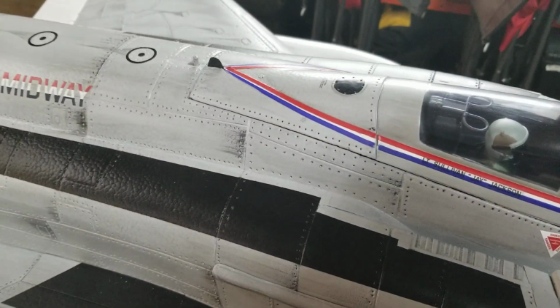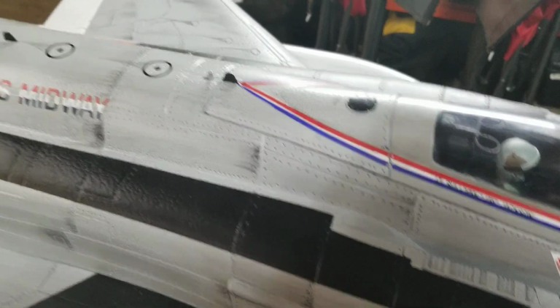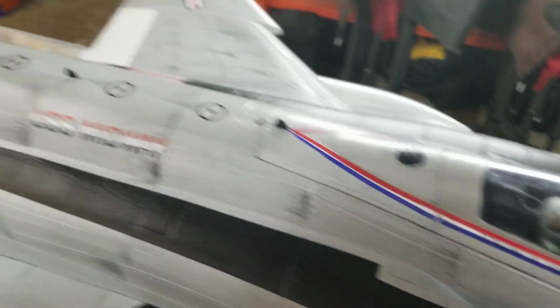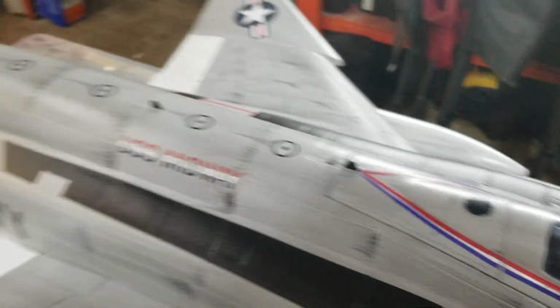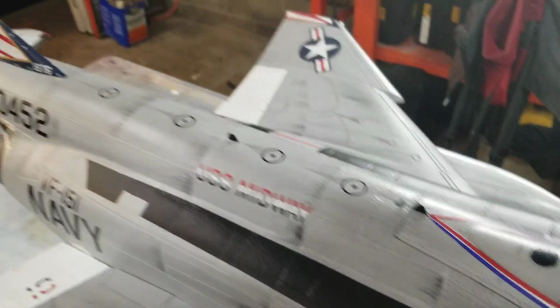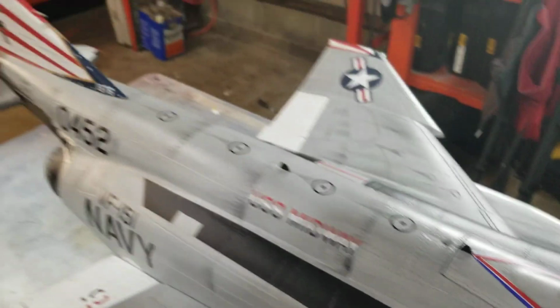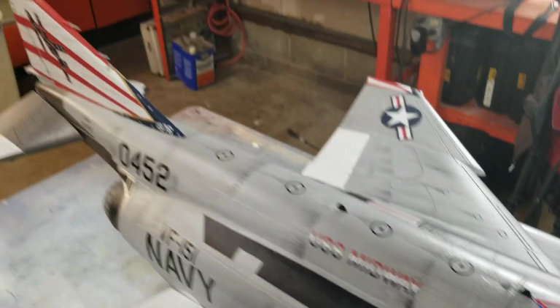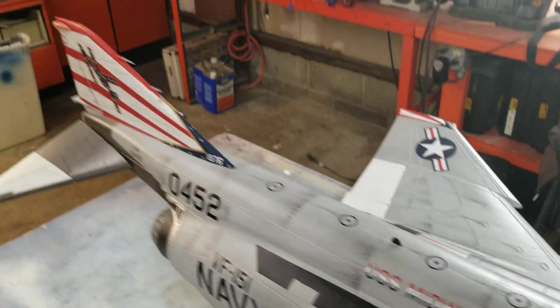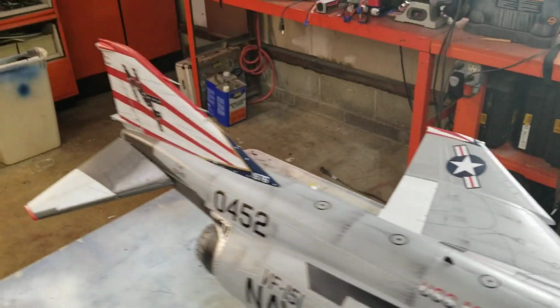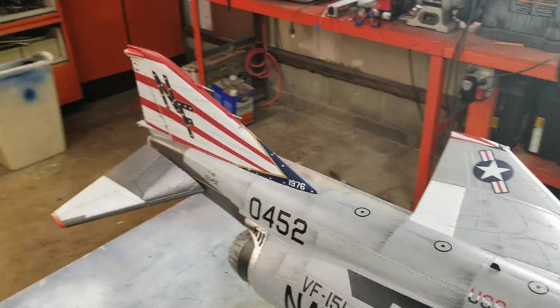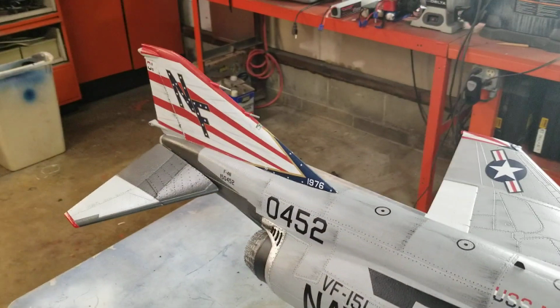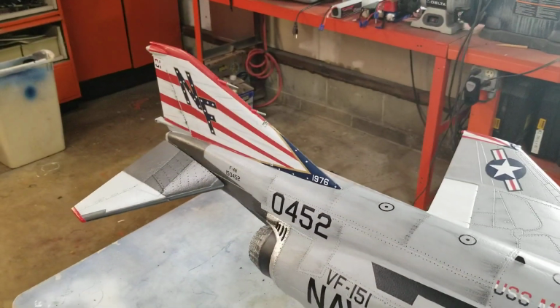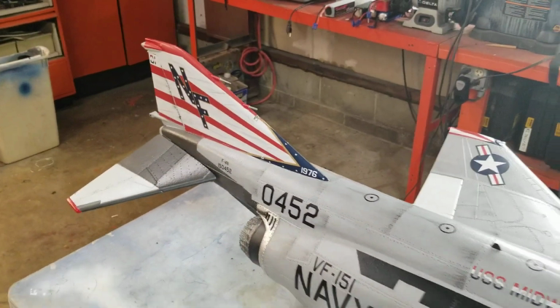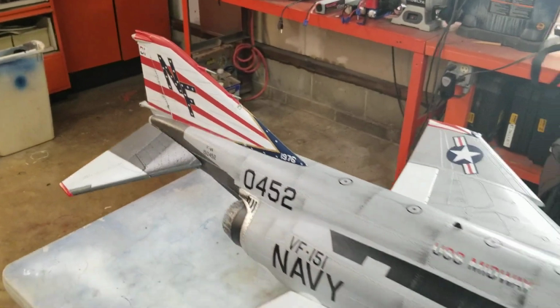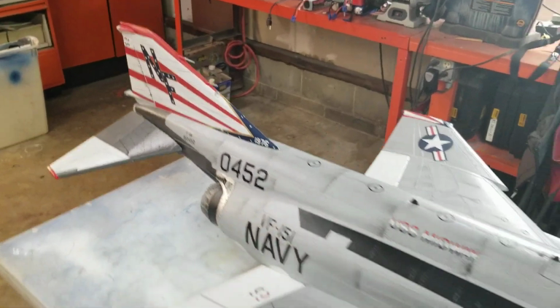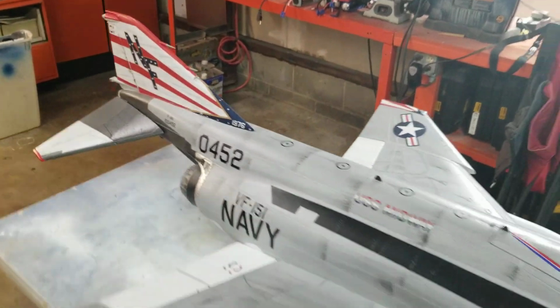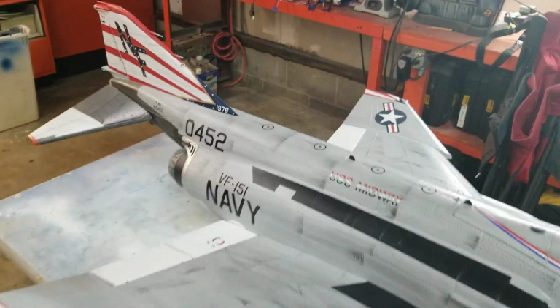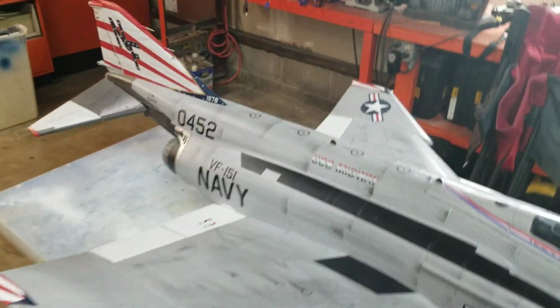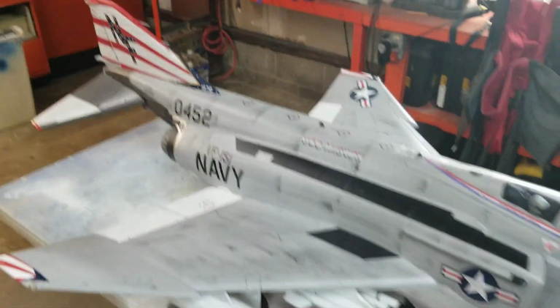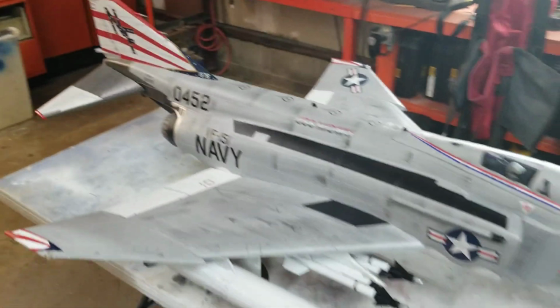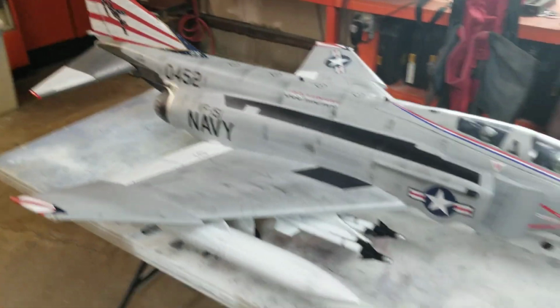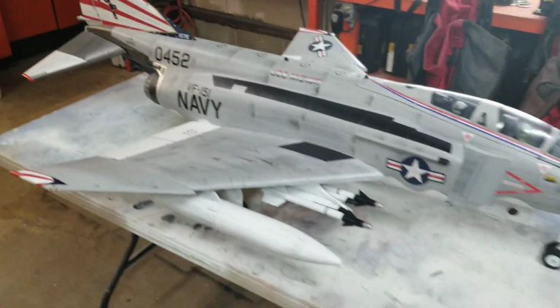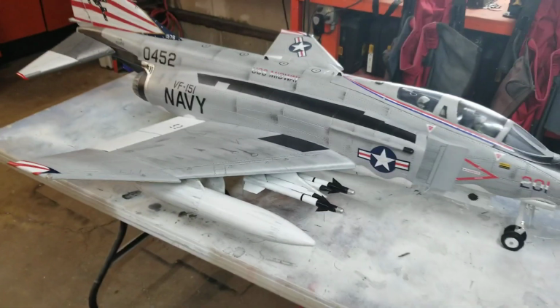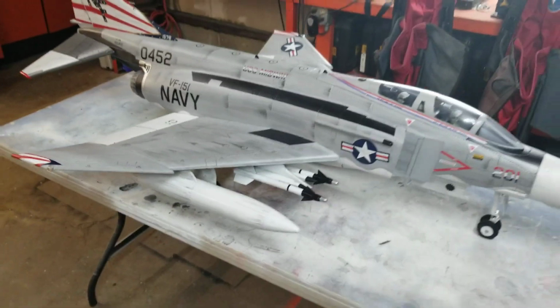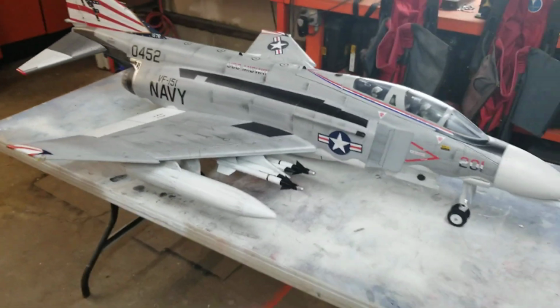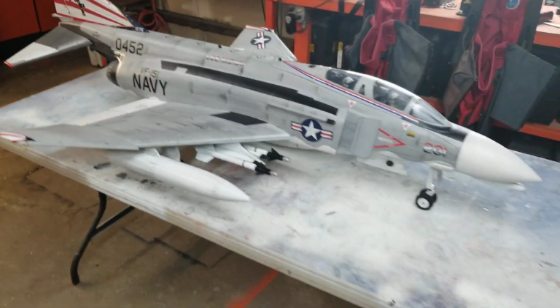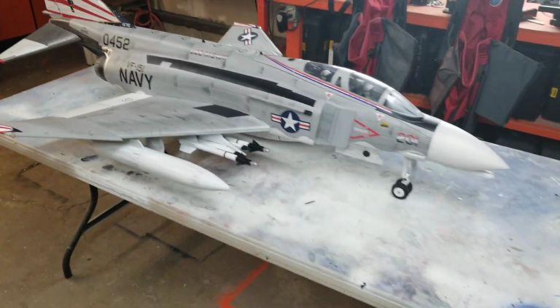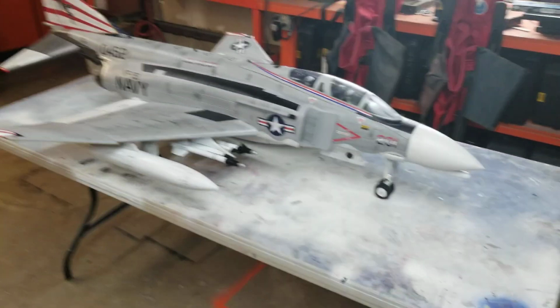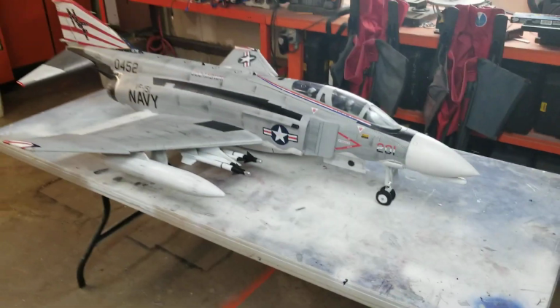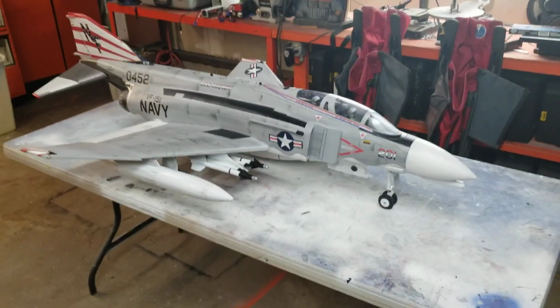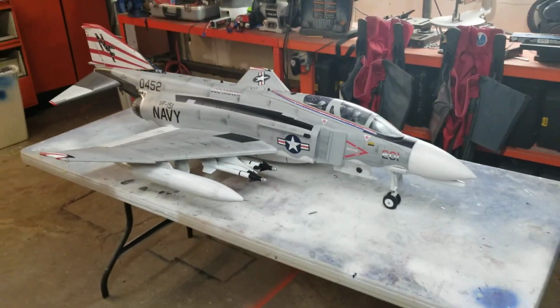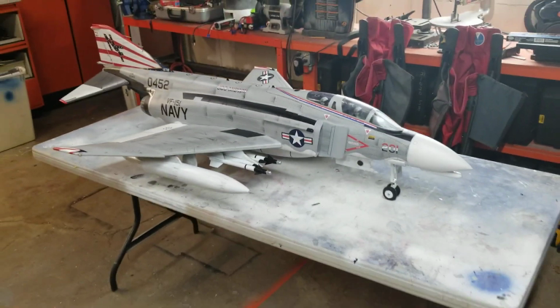Looks good. Alright, I'm out guys. I gotta go to work. Peace out.